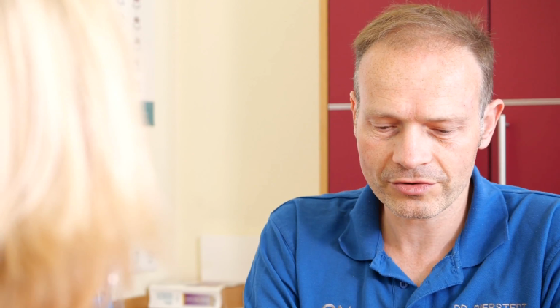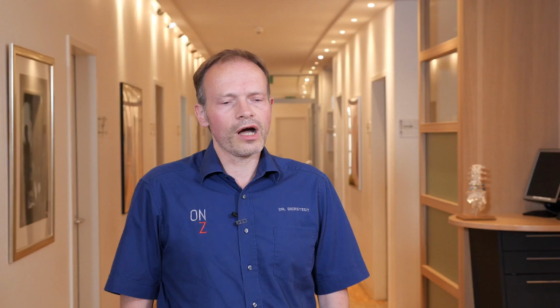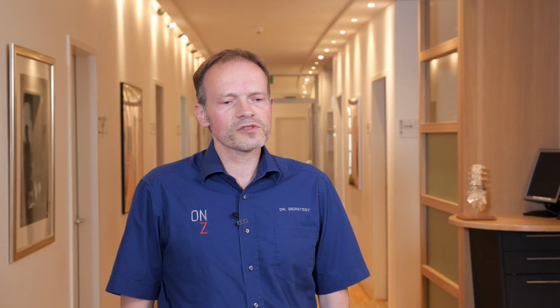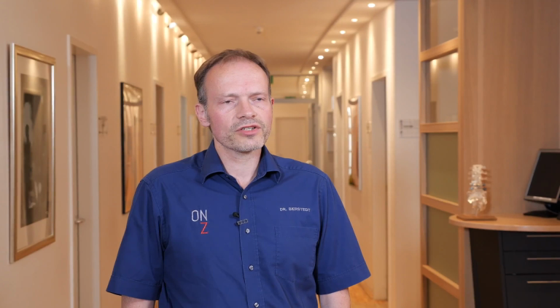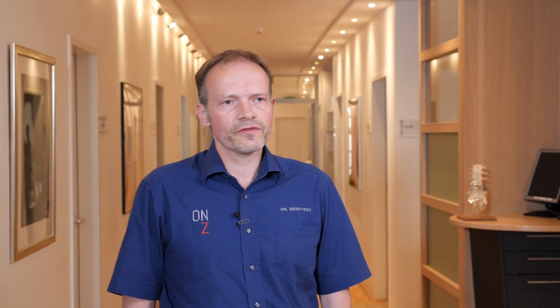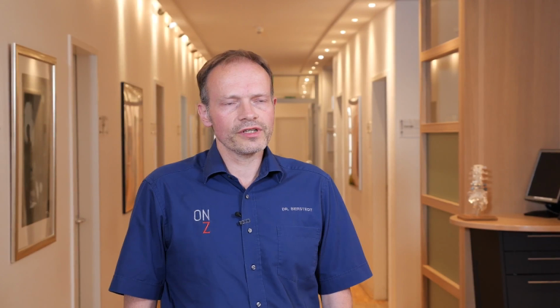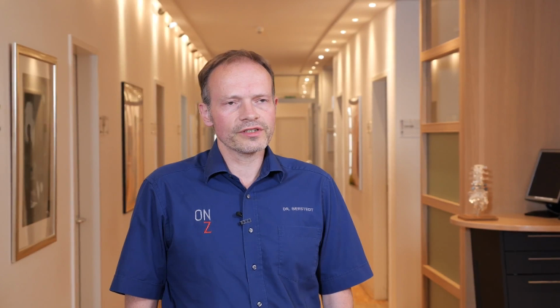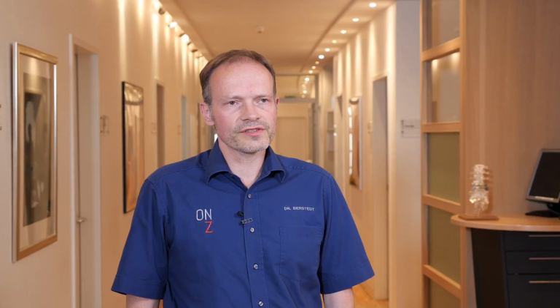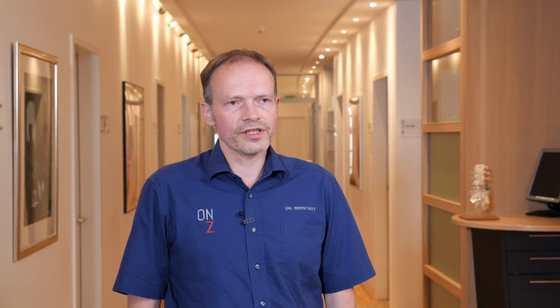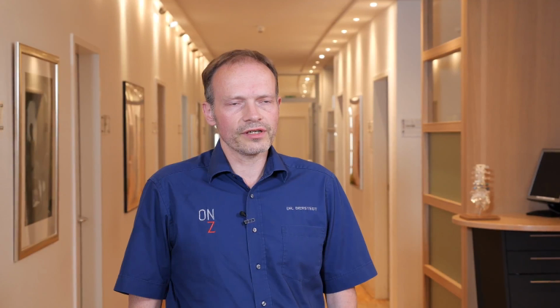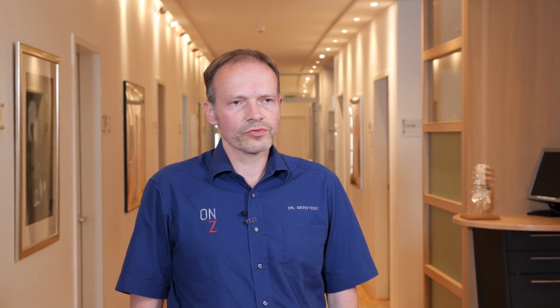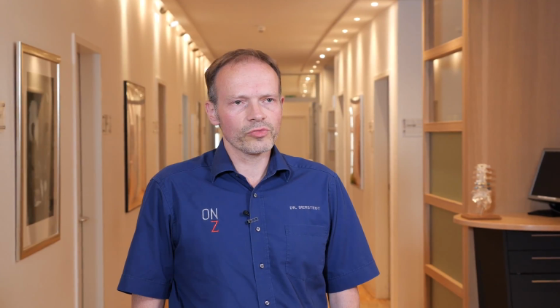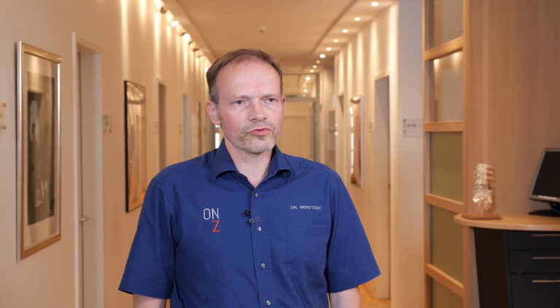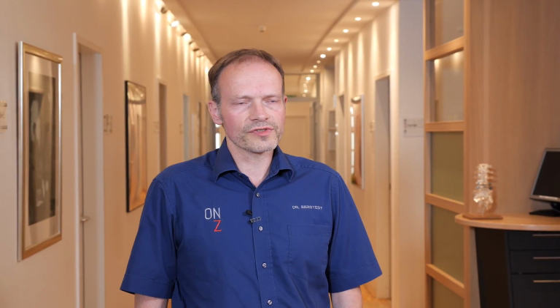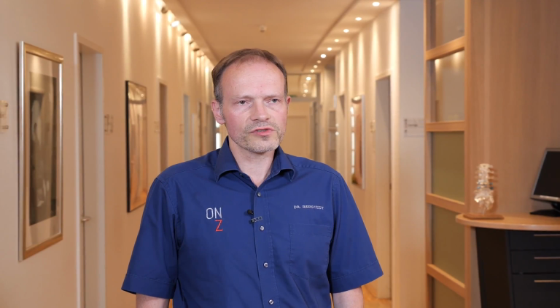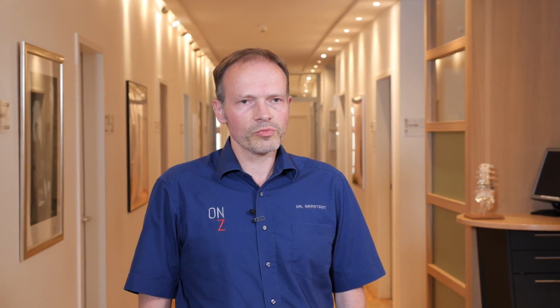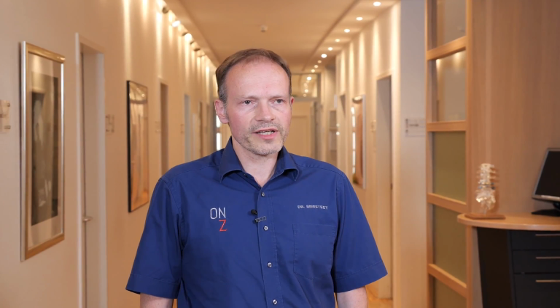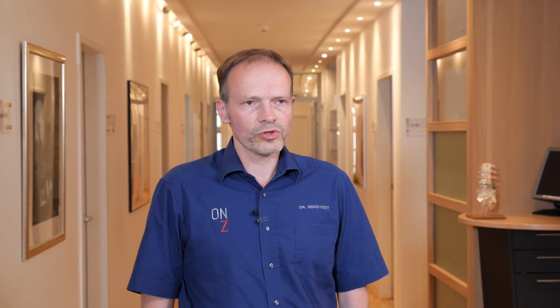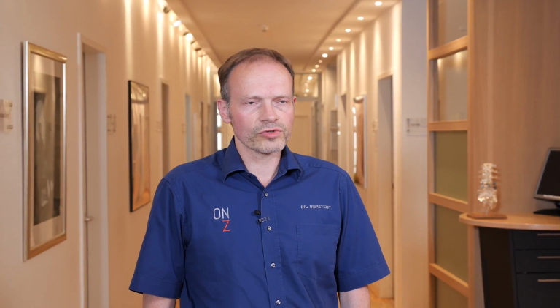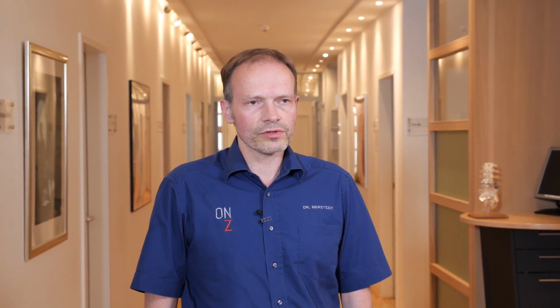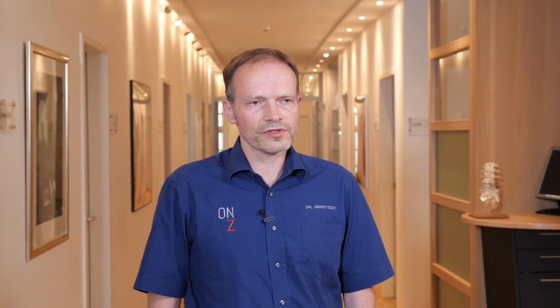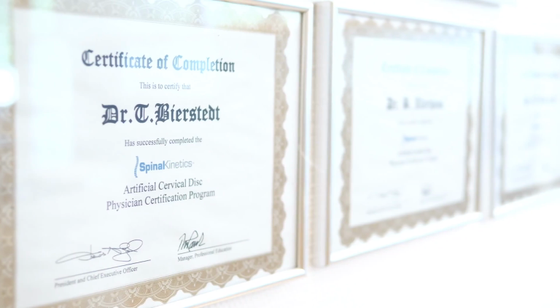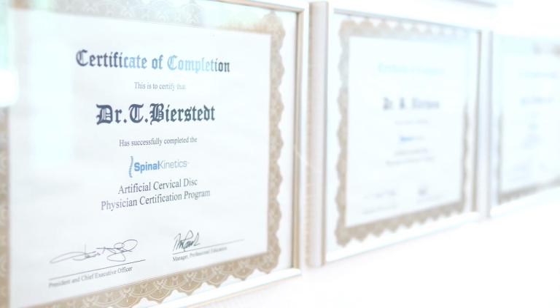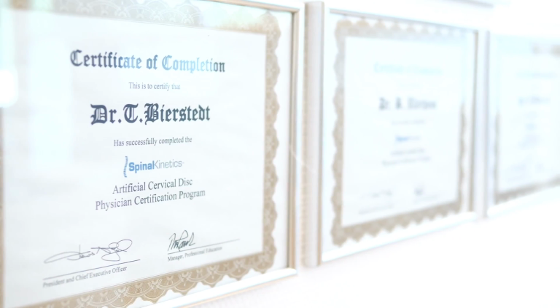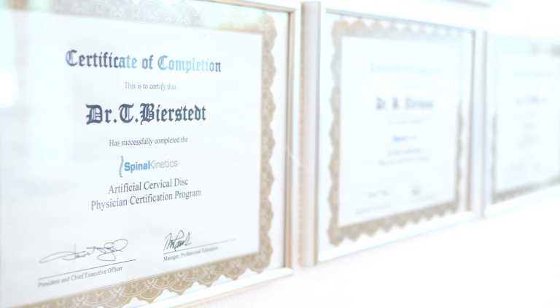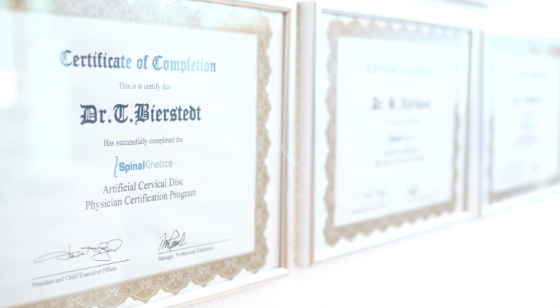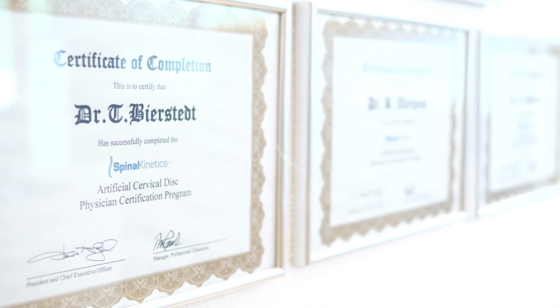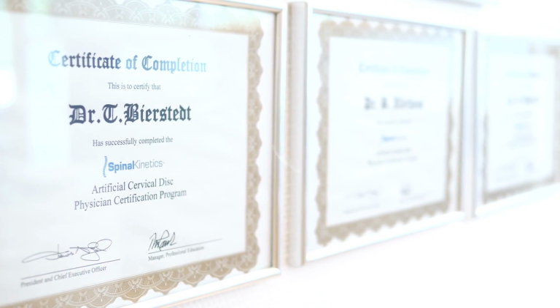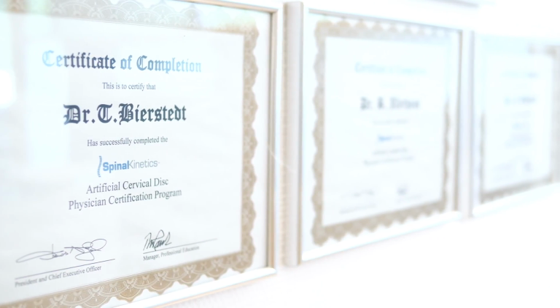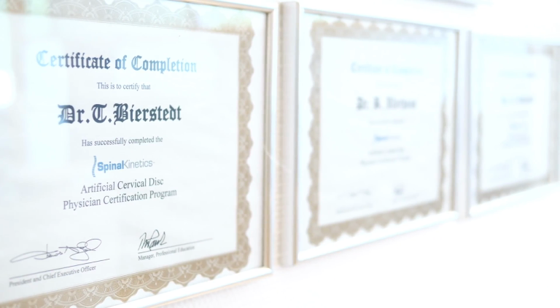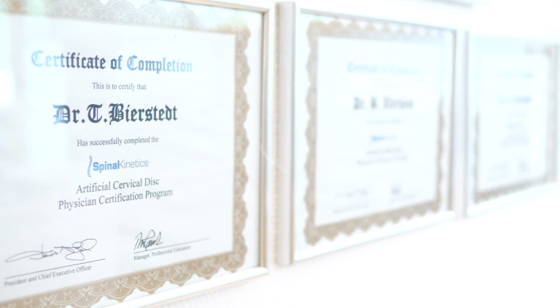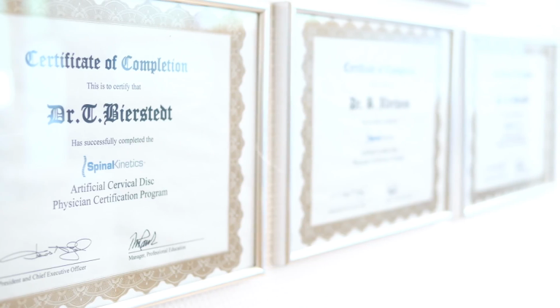Our special field is treatment with disc replacement — total disc replacement in both the lumbar and the cervical spine.